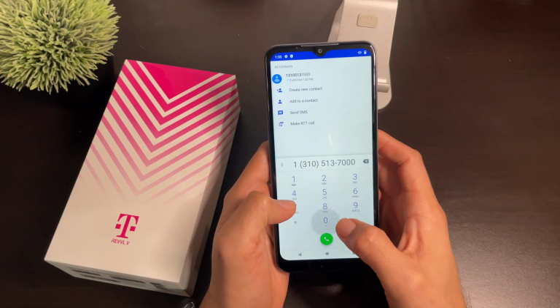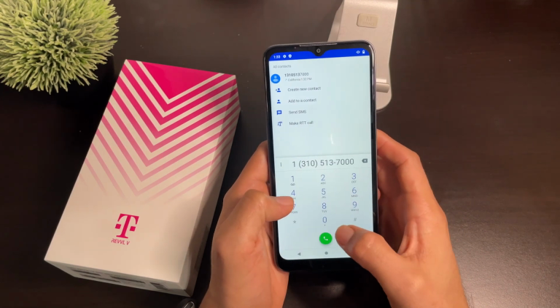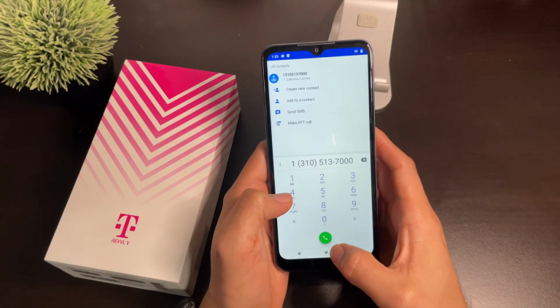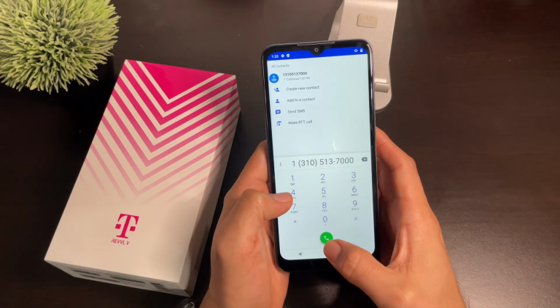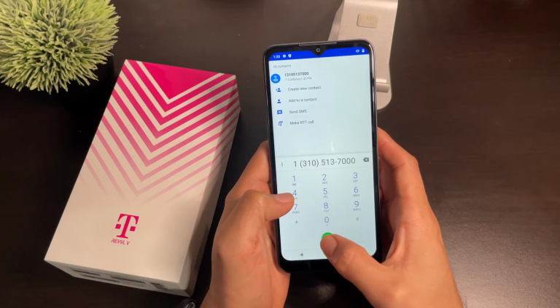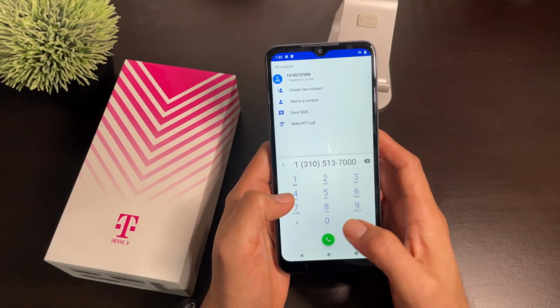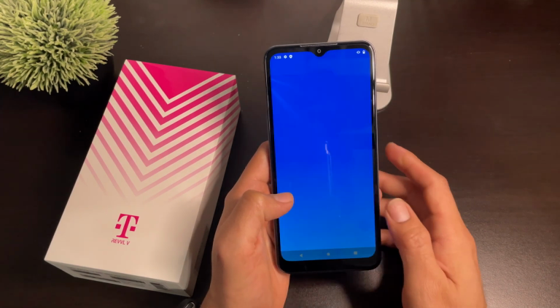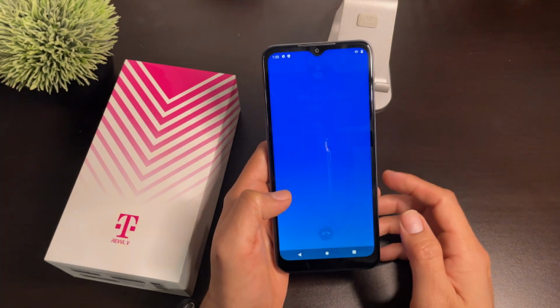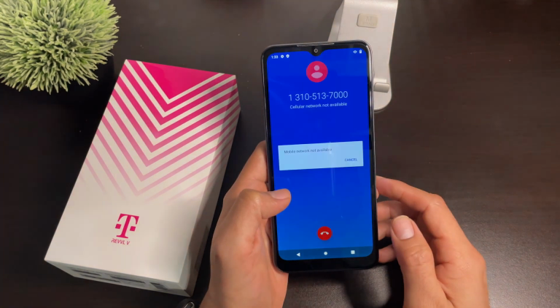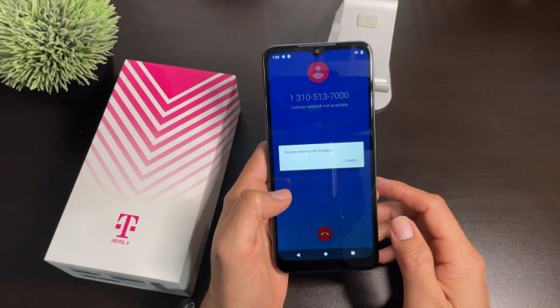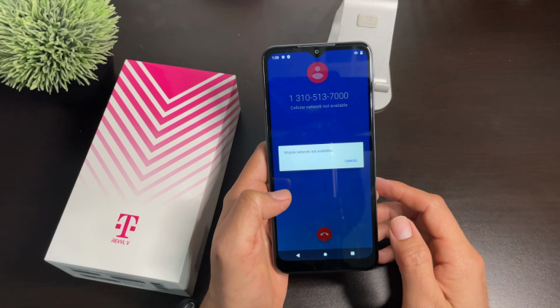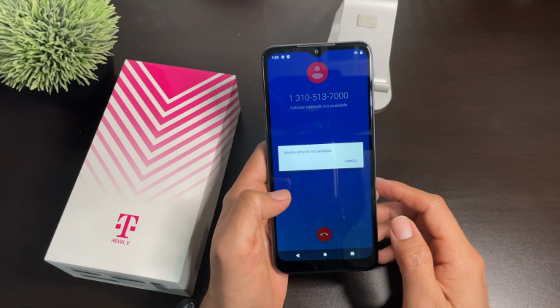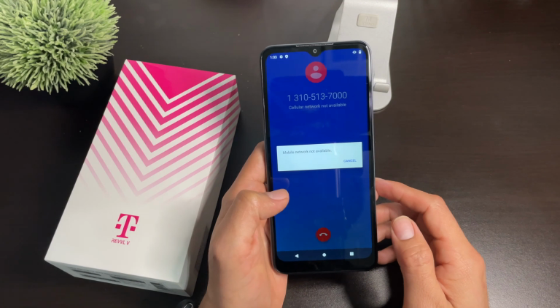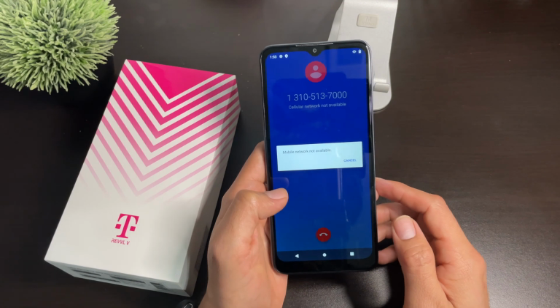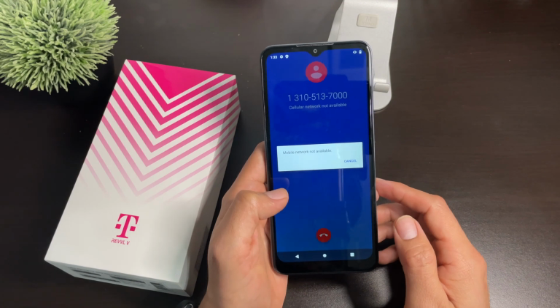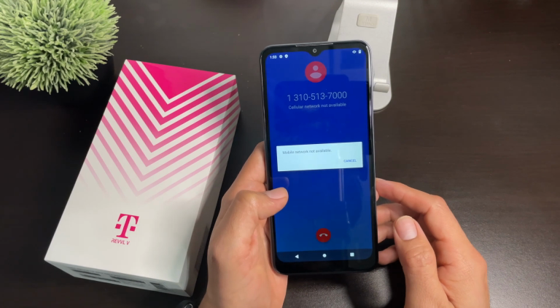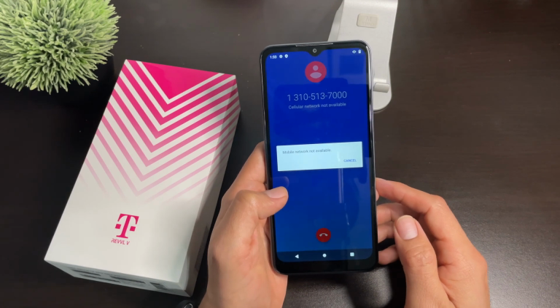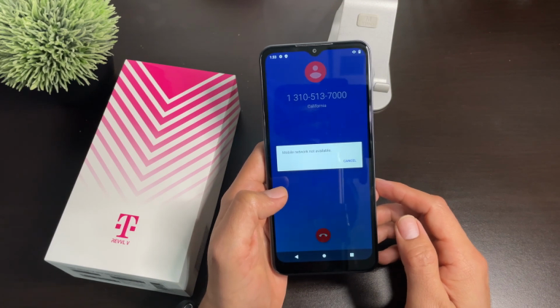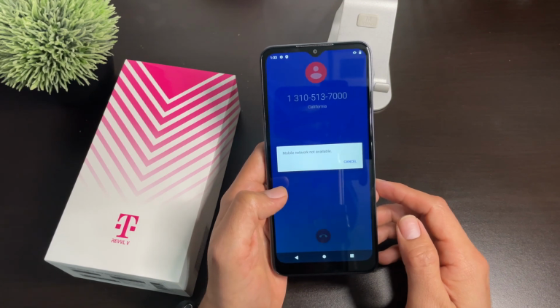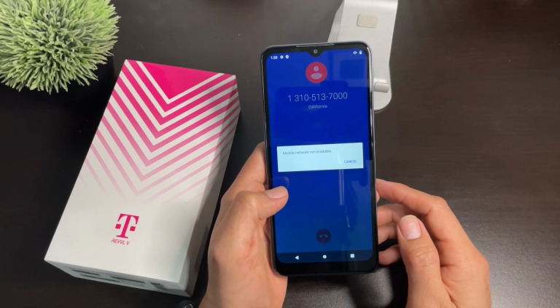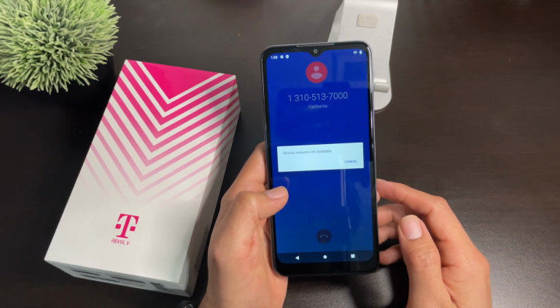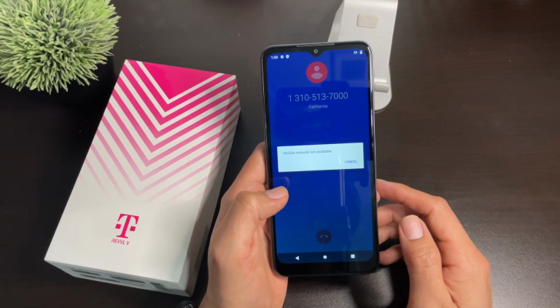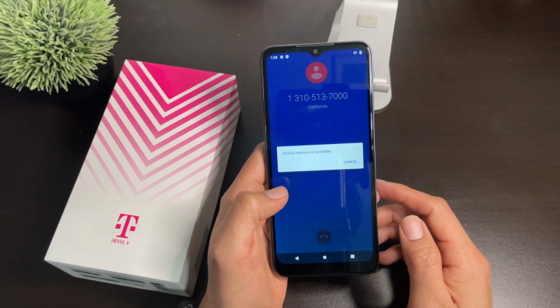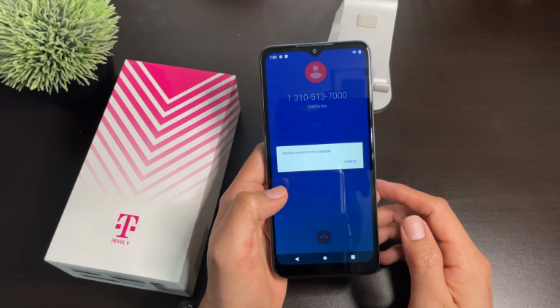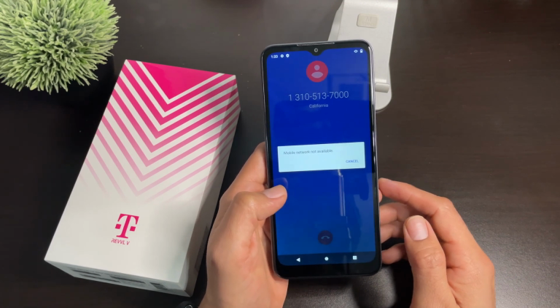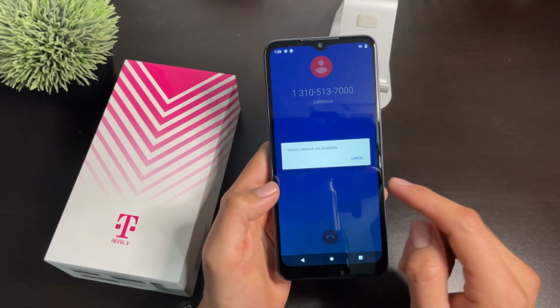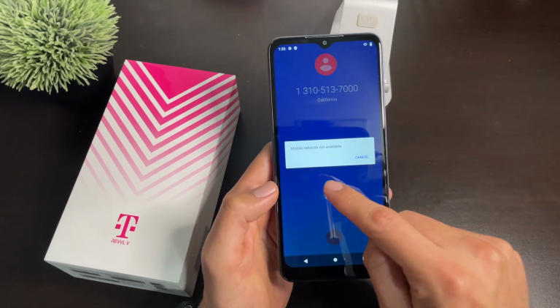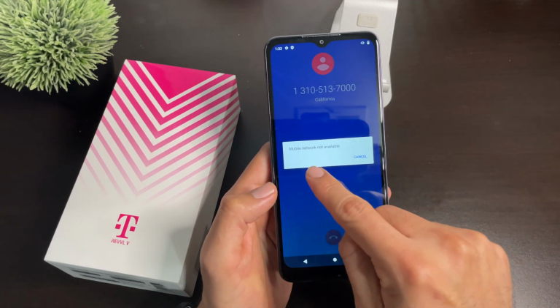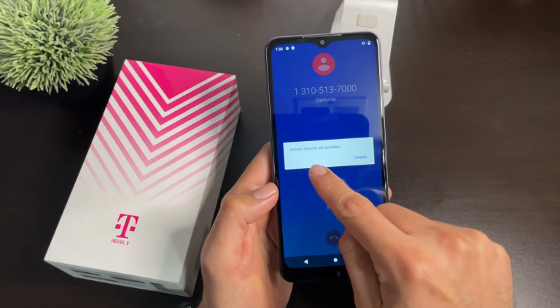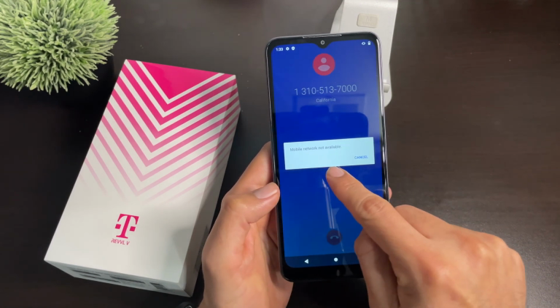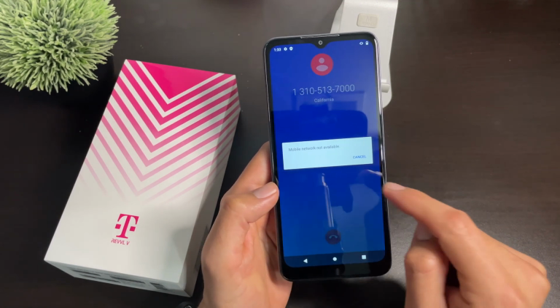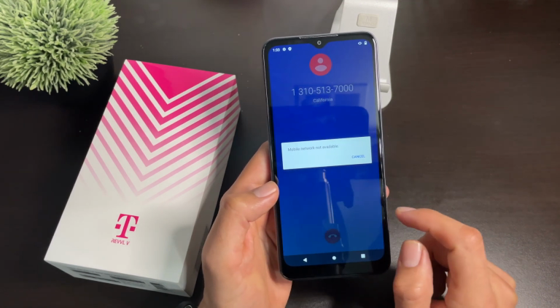Here's an example of what I mean. I'm trying to call out to this phone number — this is a test number — and it shows: mobile network not available.